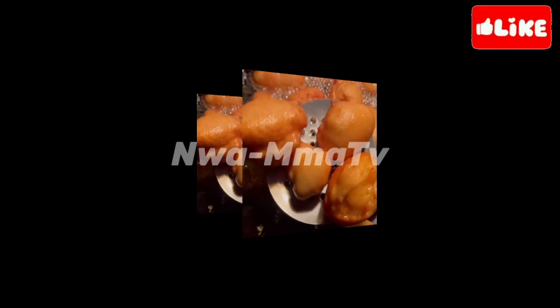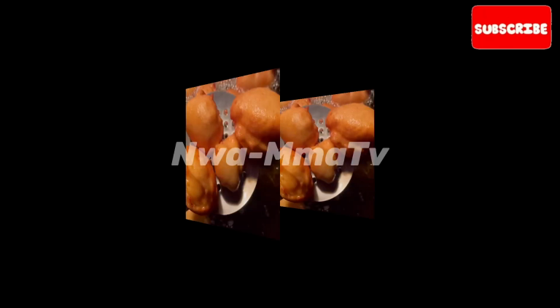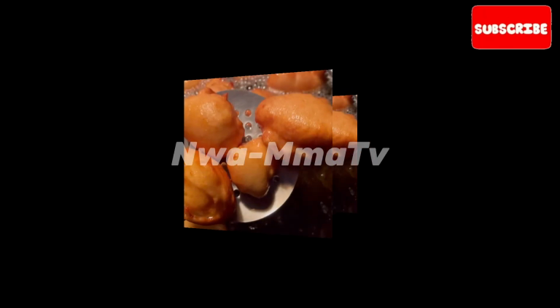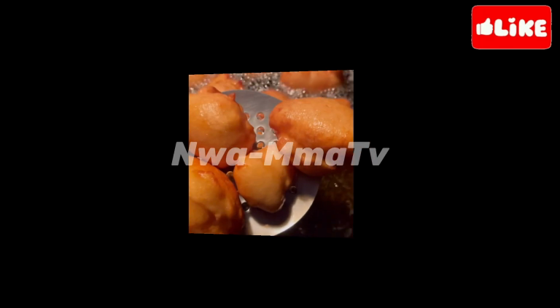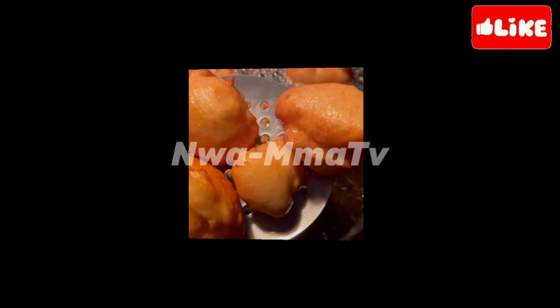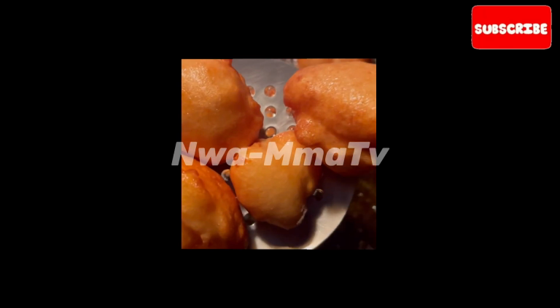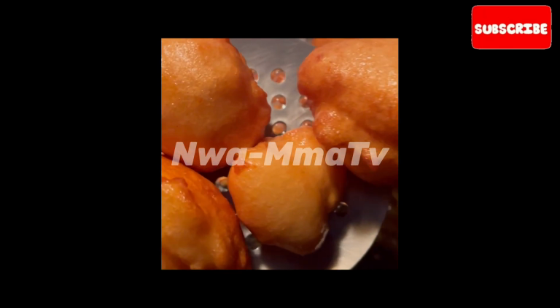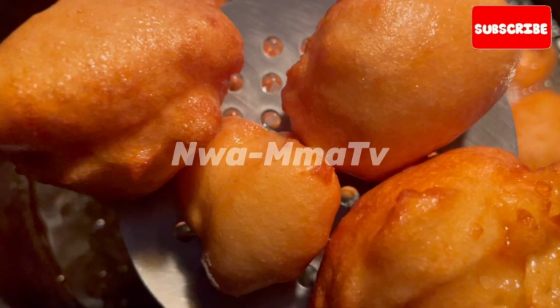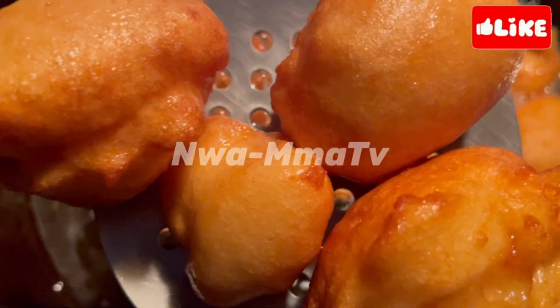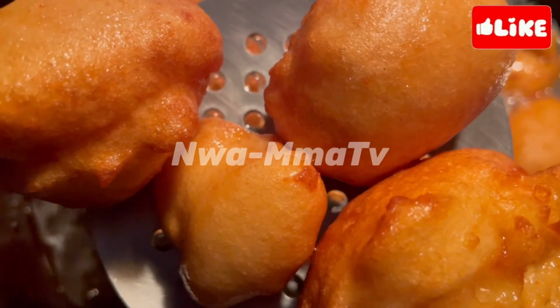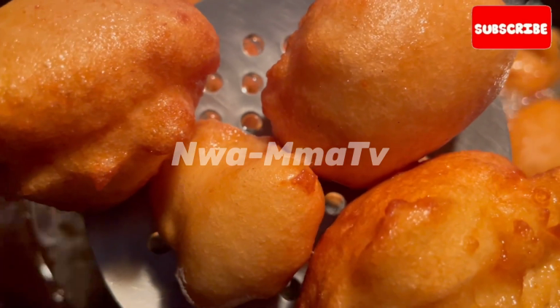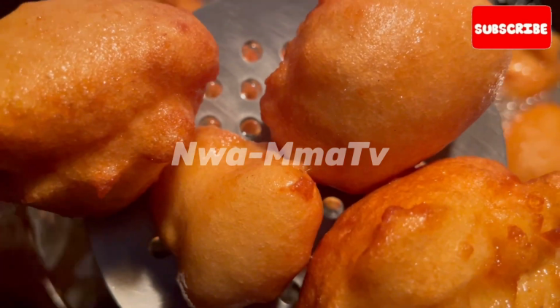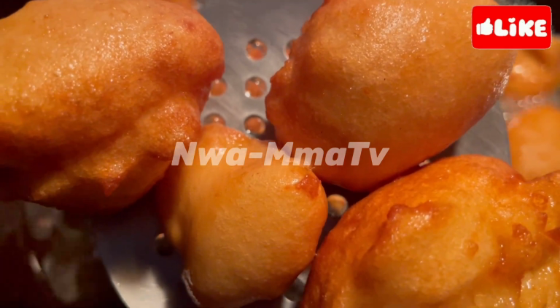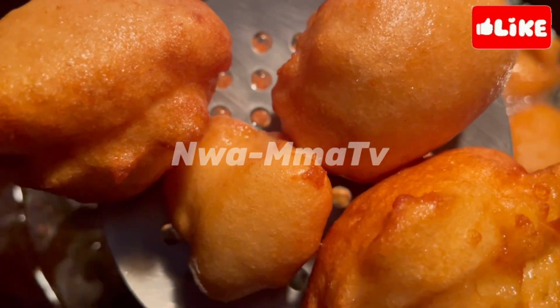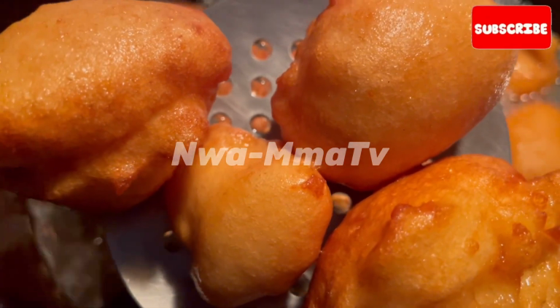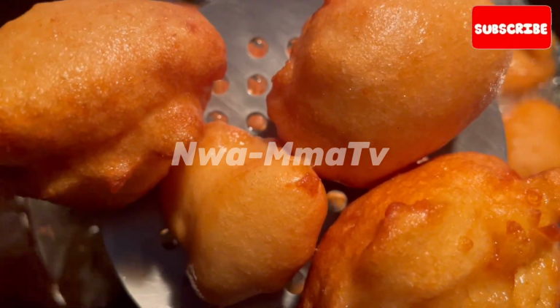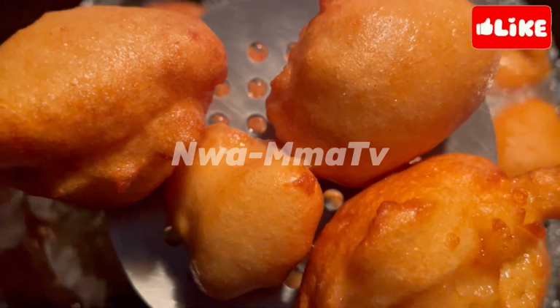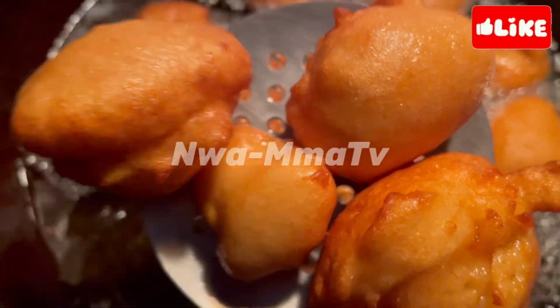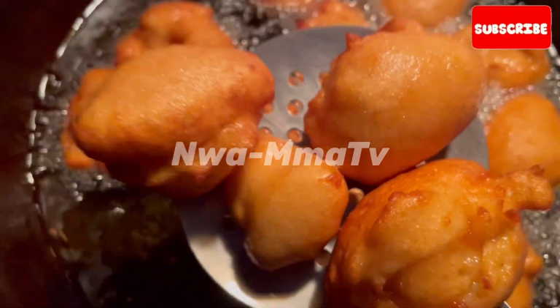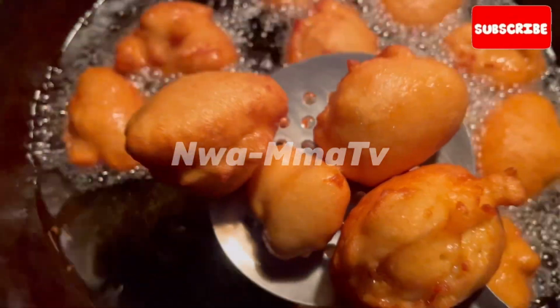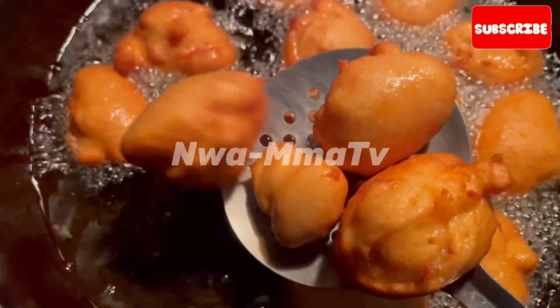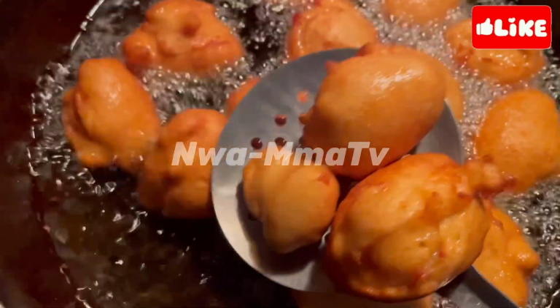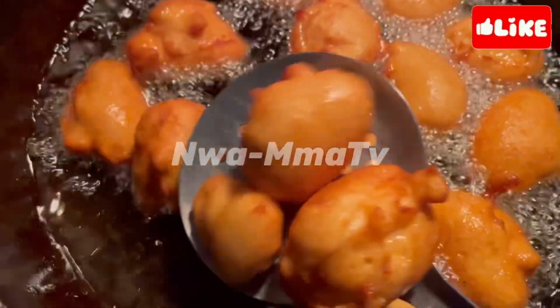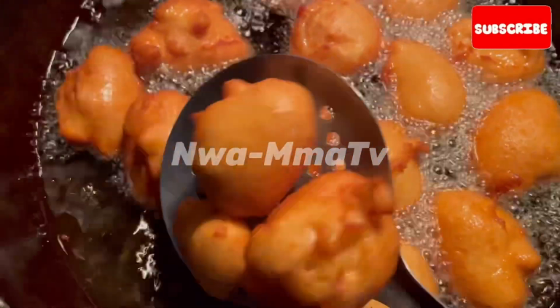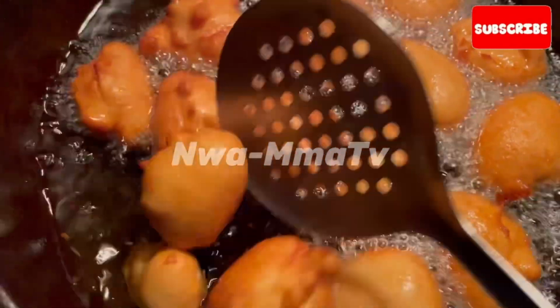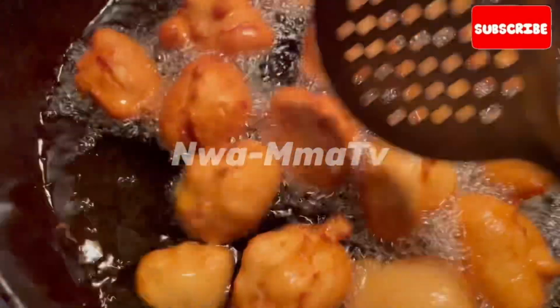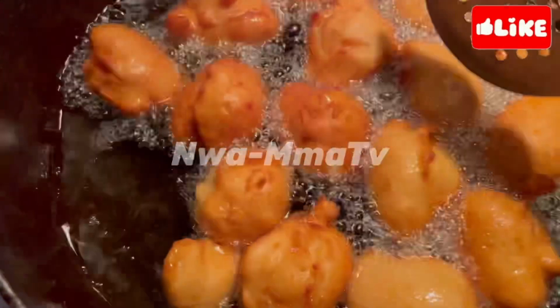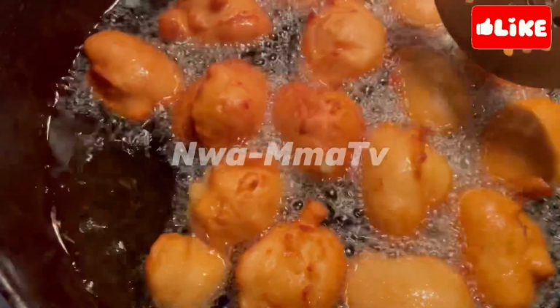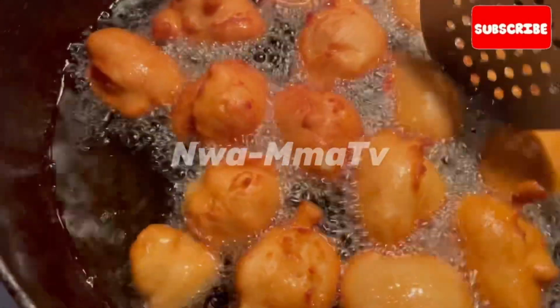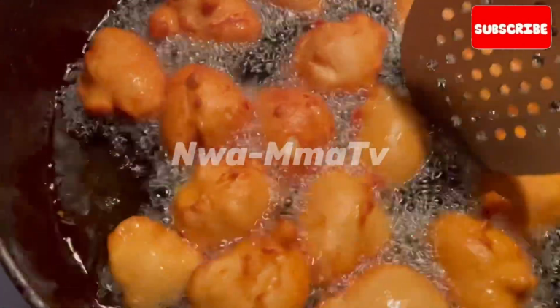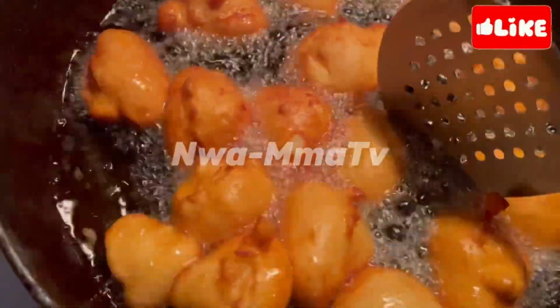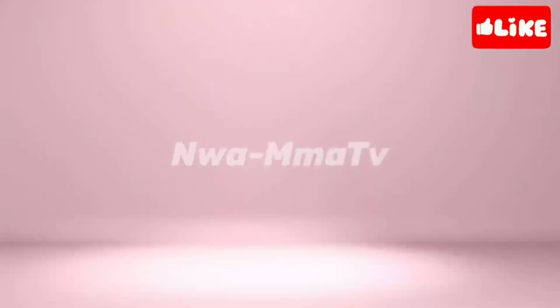Akara is best served hot. Akara deoko. Kosei mezapi.